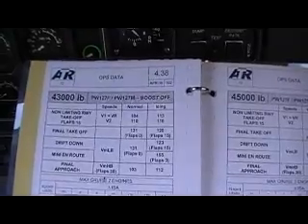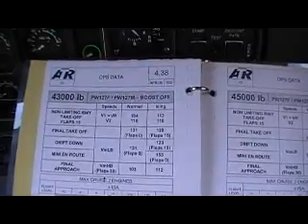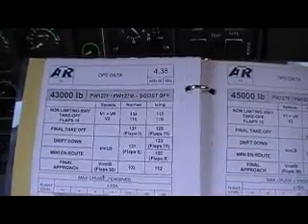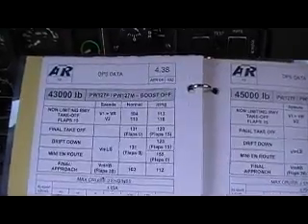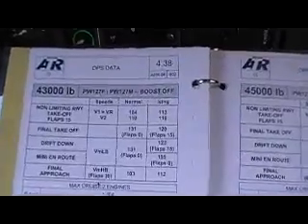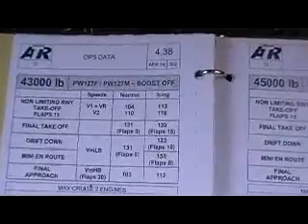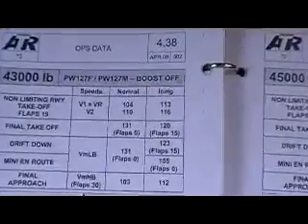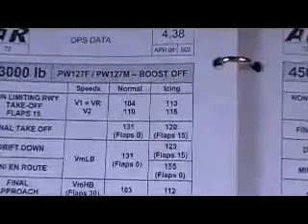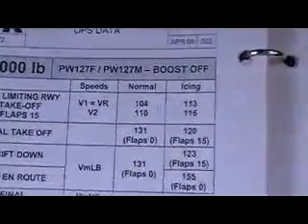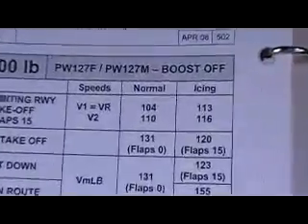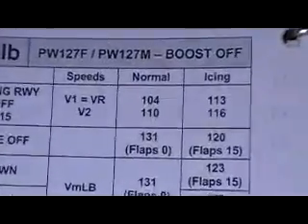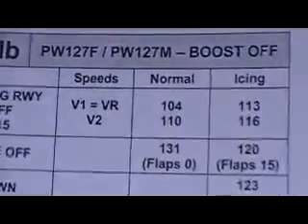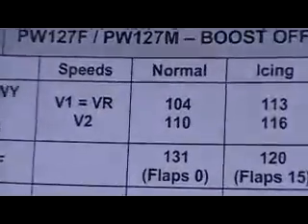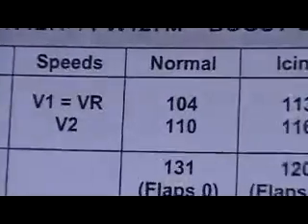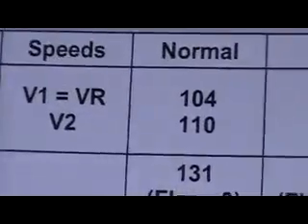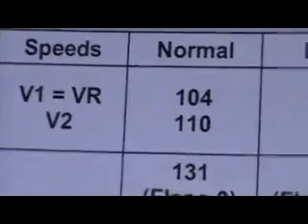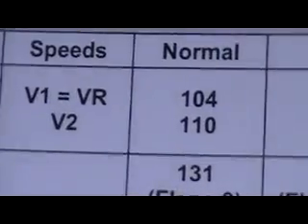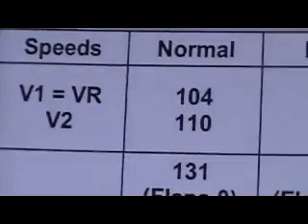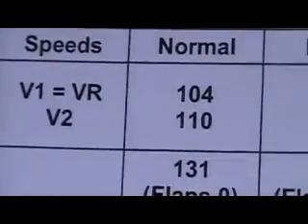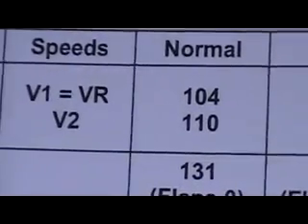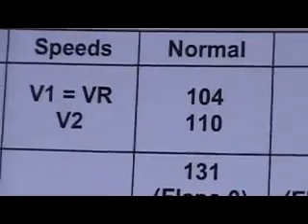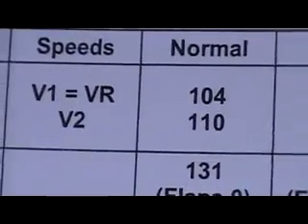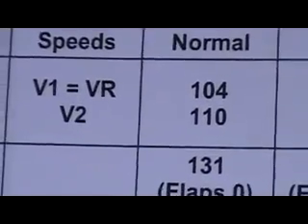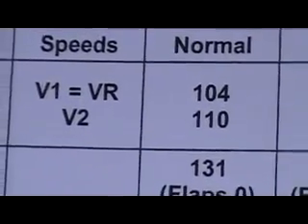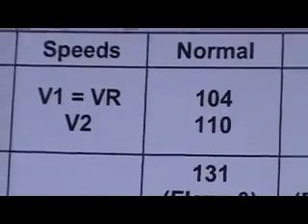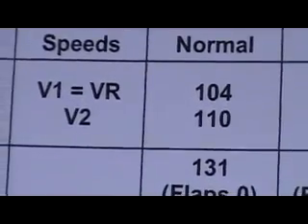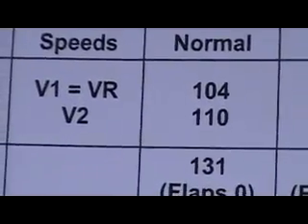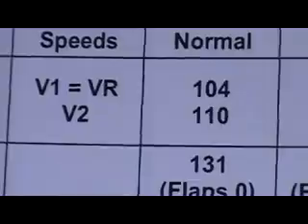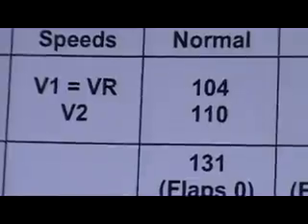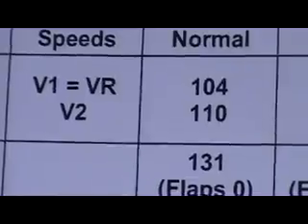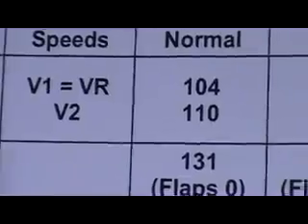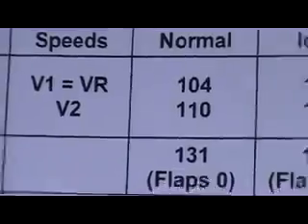For a non-limiting runway, the V1 and VR speeds are the same: 104 knots.